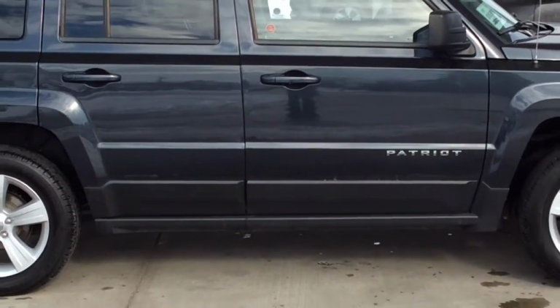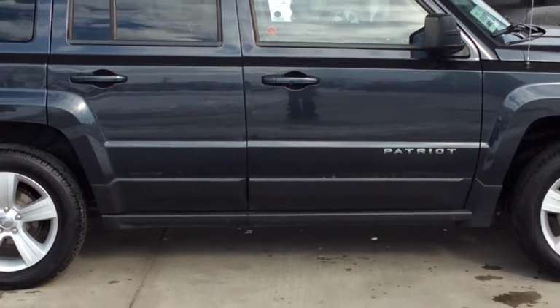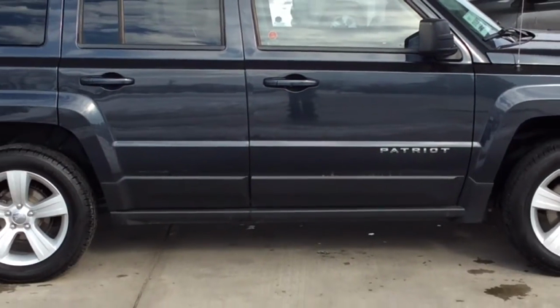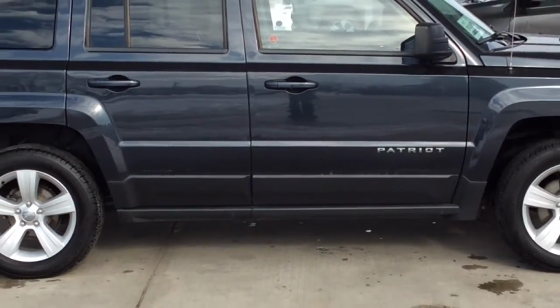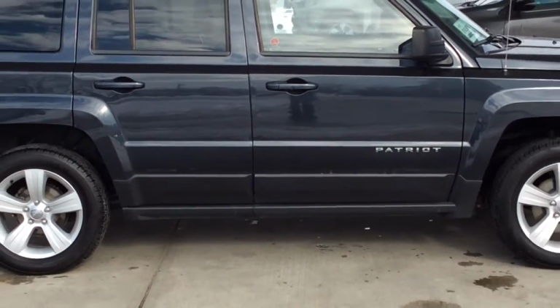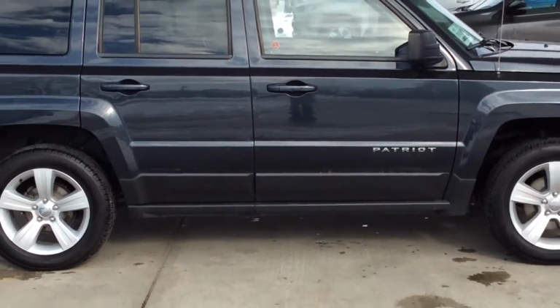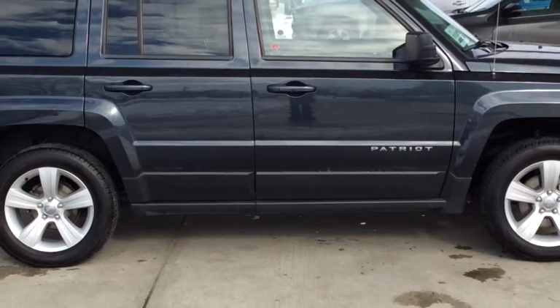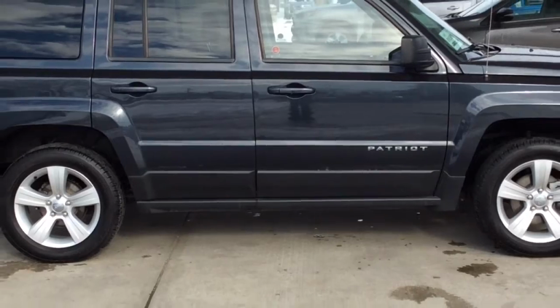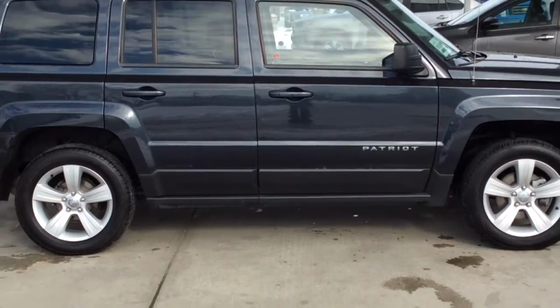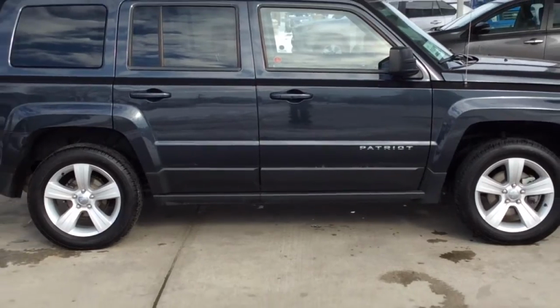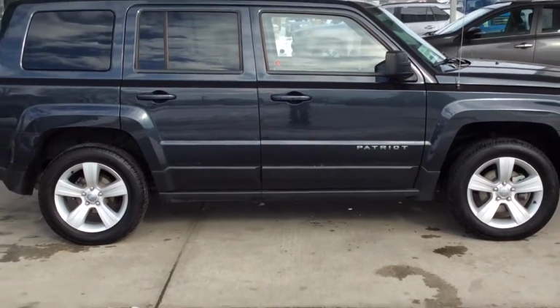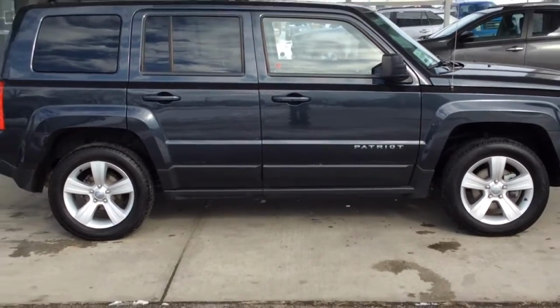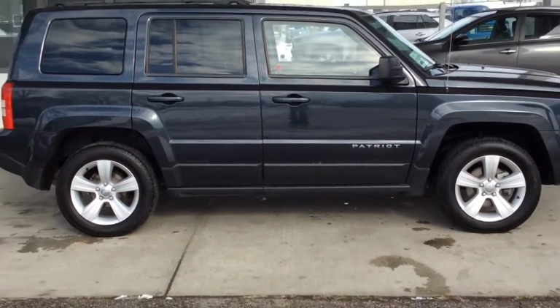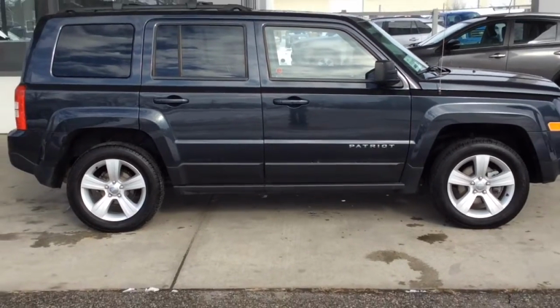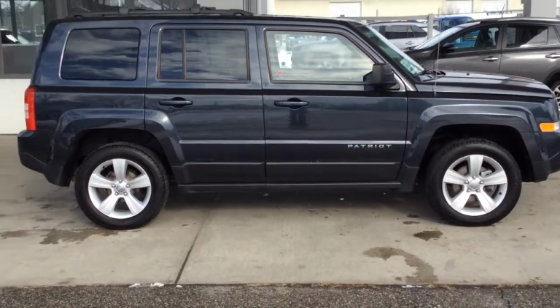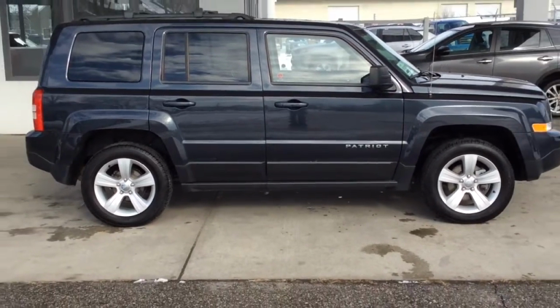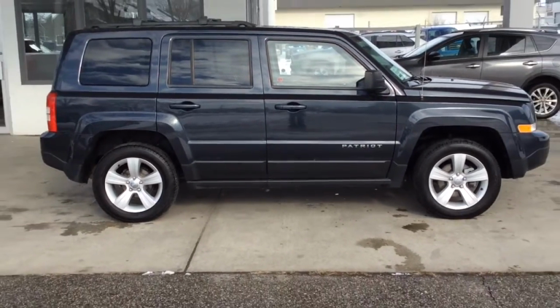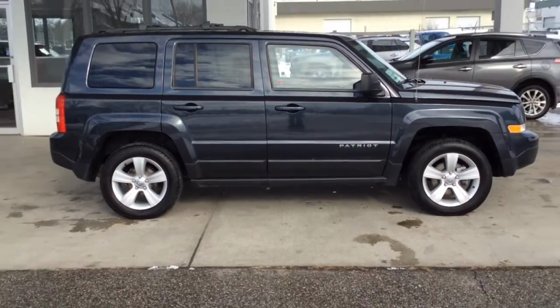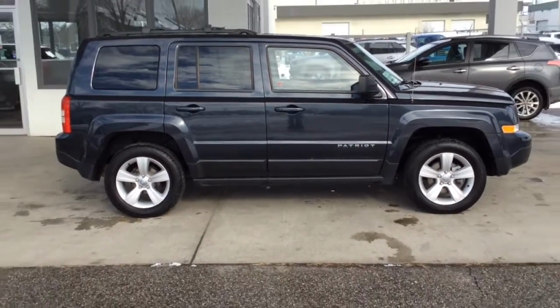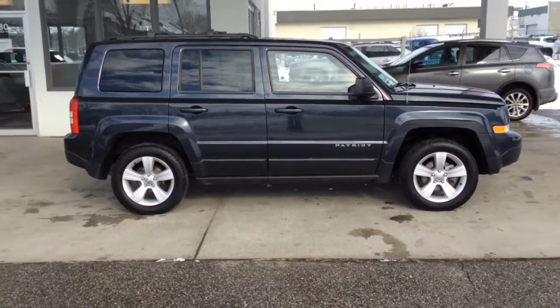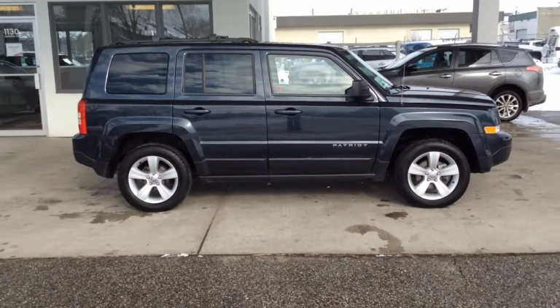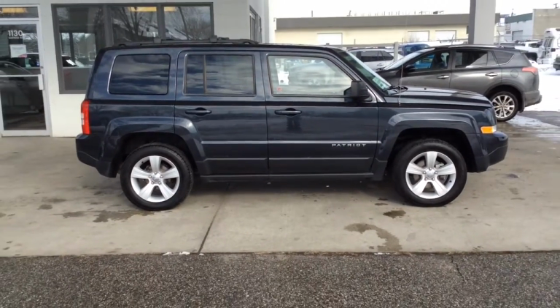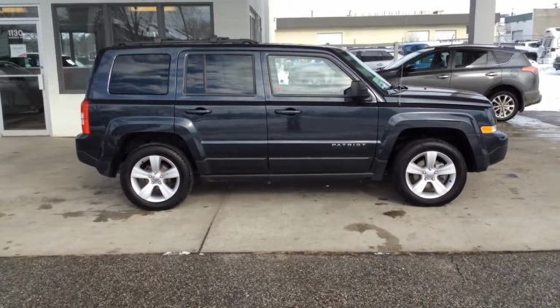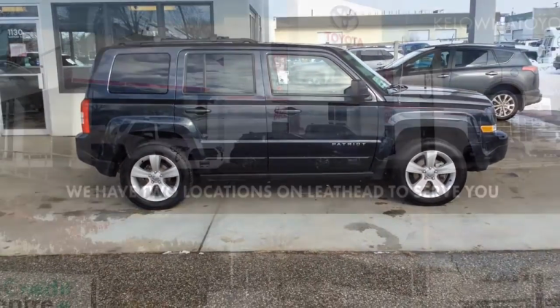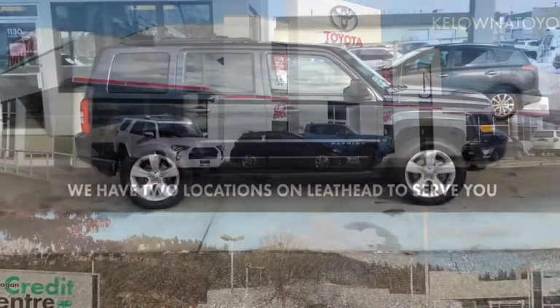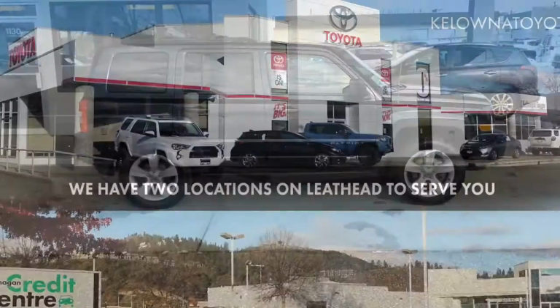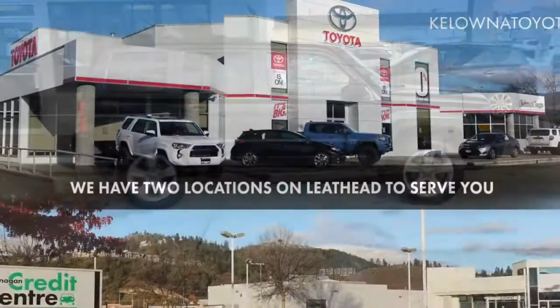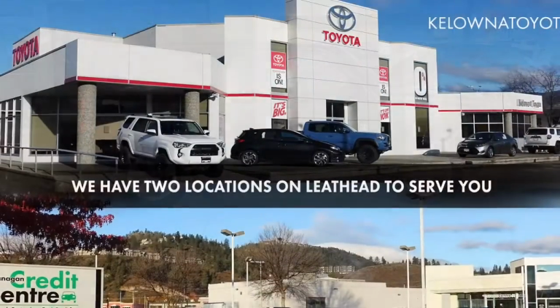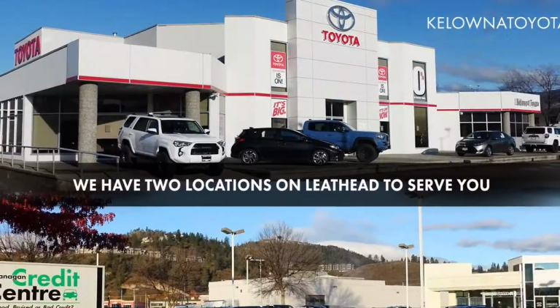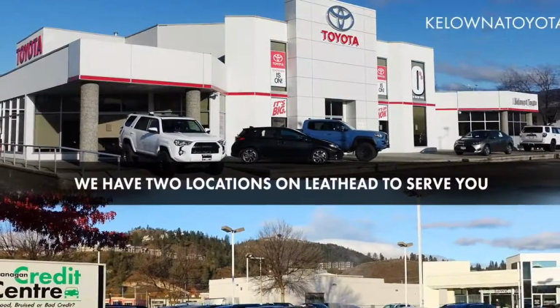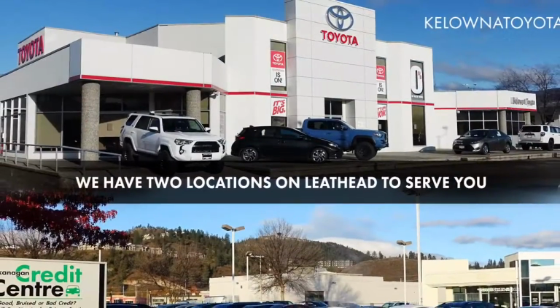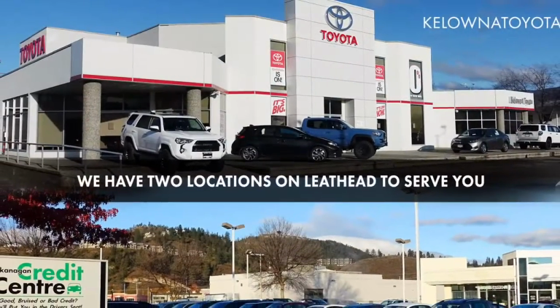Don't delay — call today to book your test drive or stop by for a look. We're located on Leith Head Road in Kelowna.